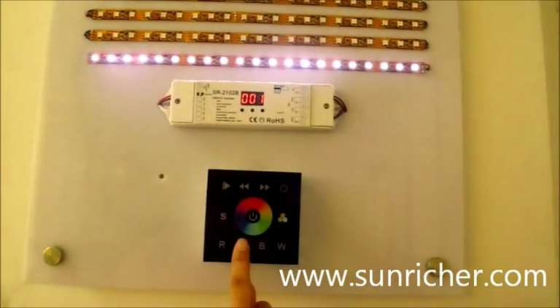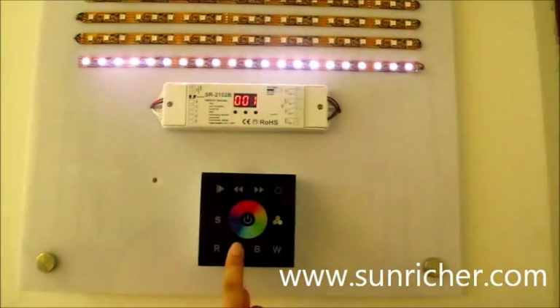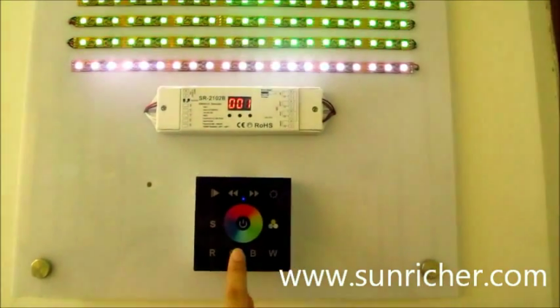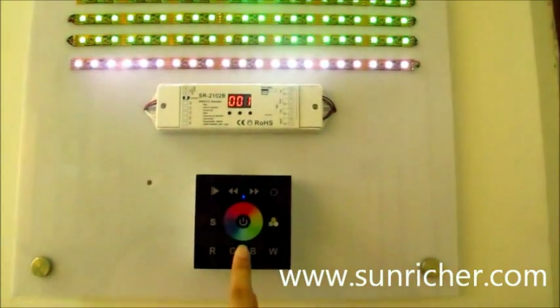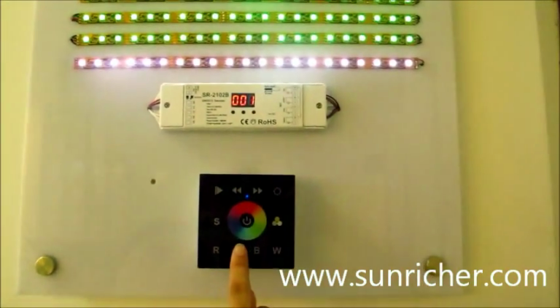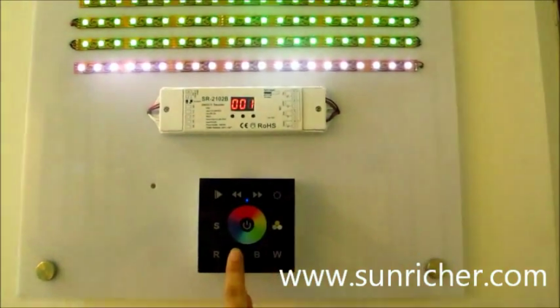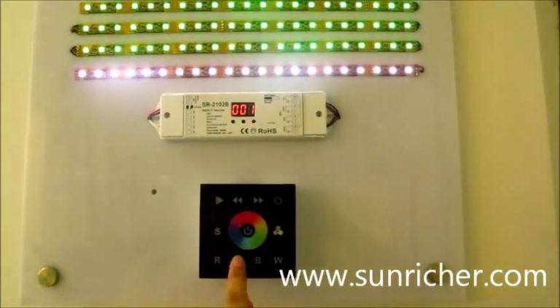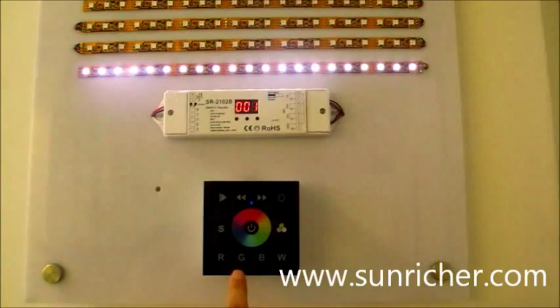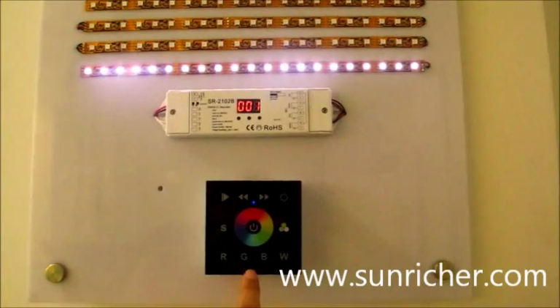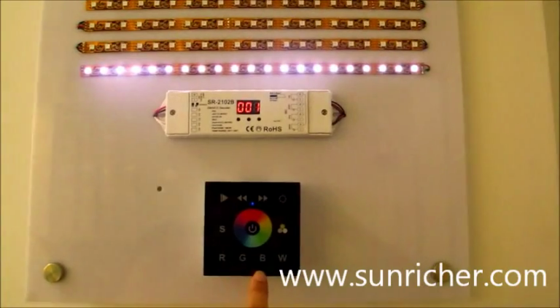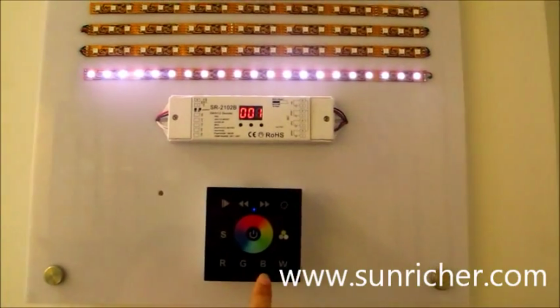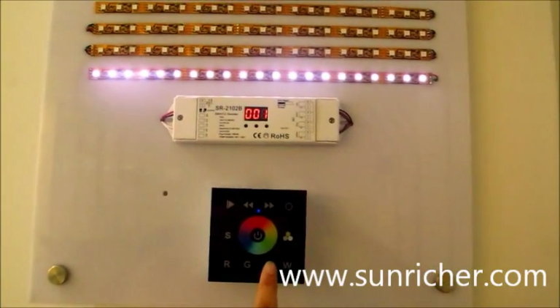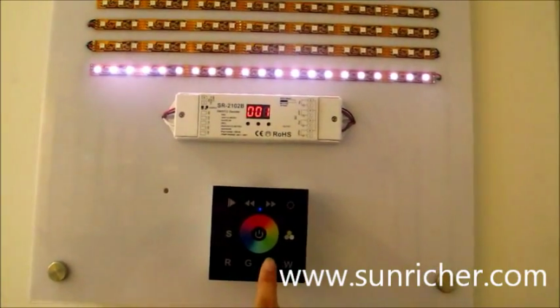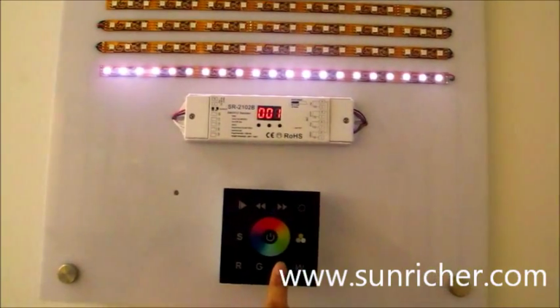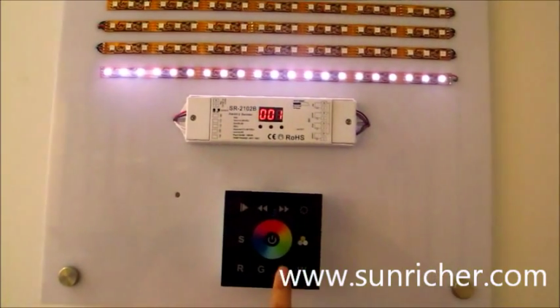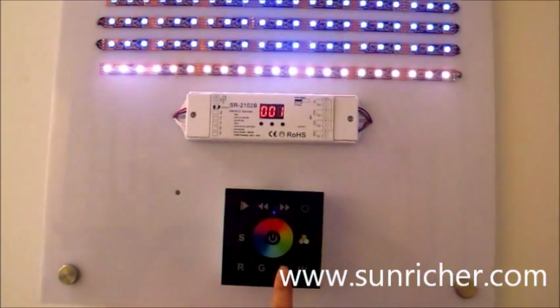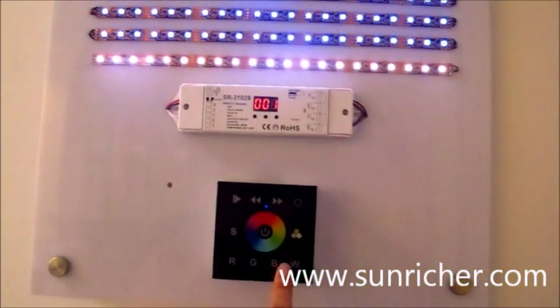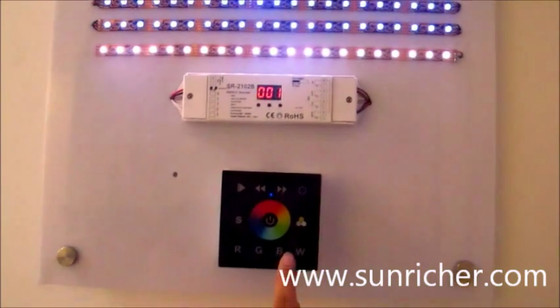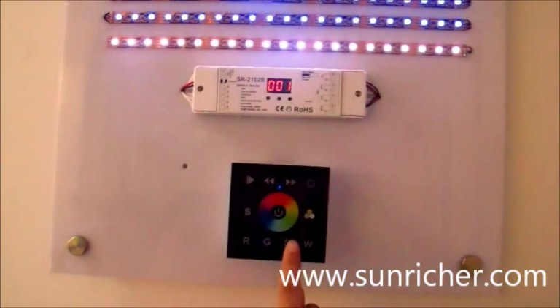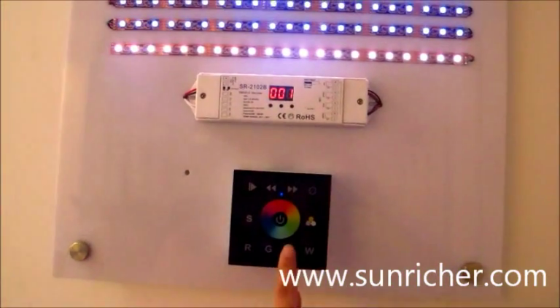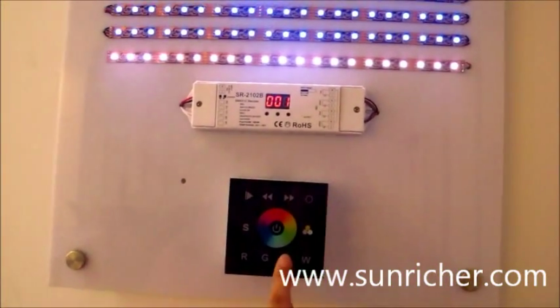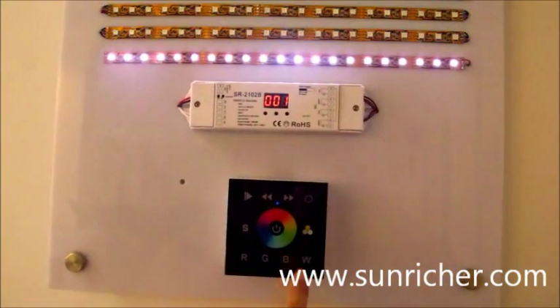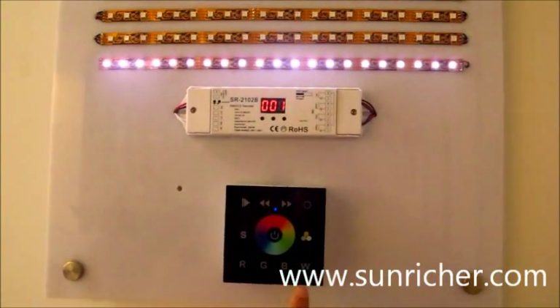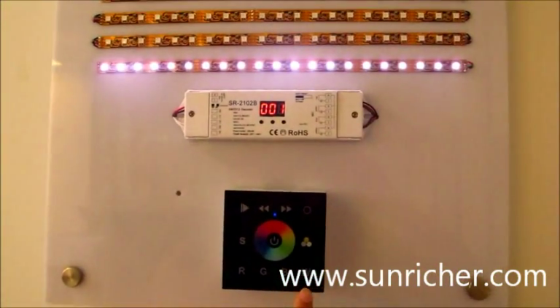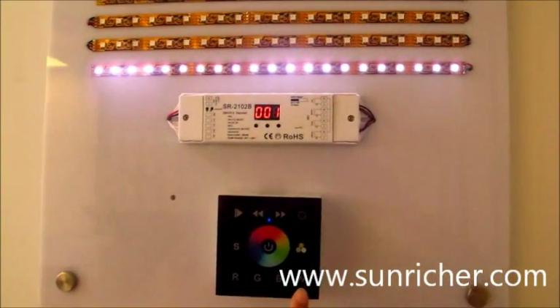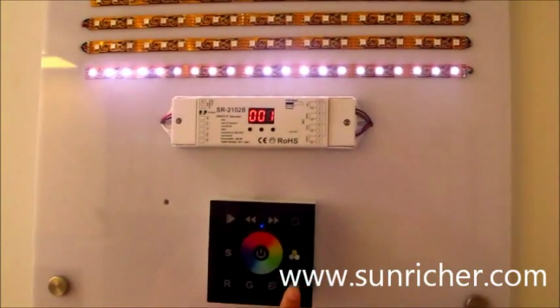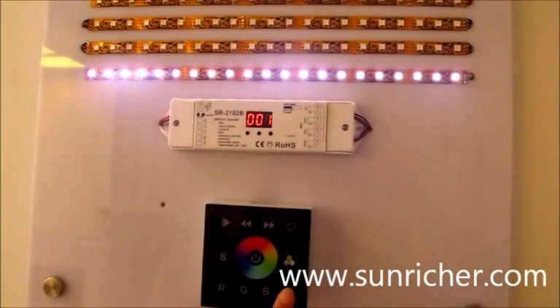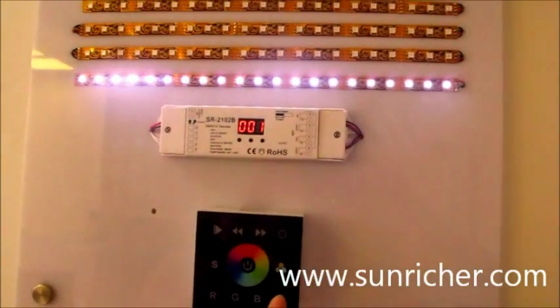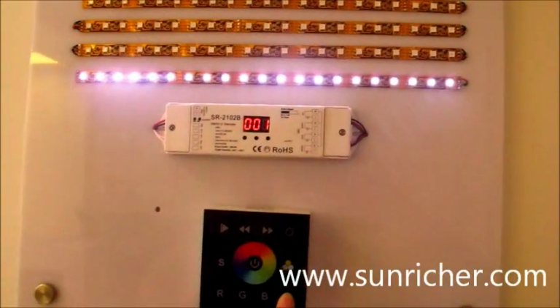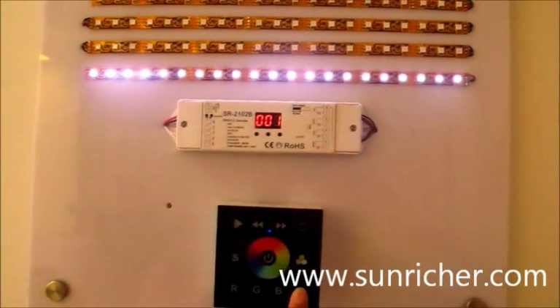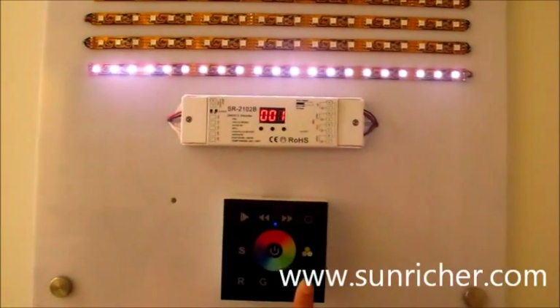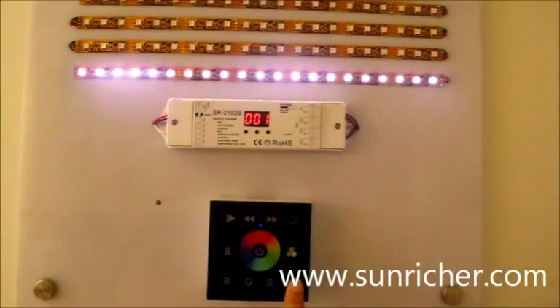G, switch off. B, switch off. This is white.